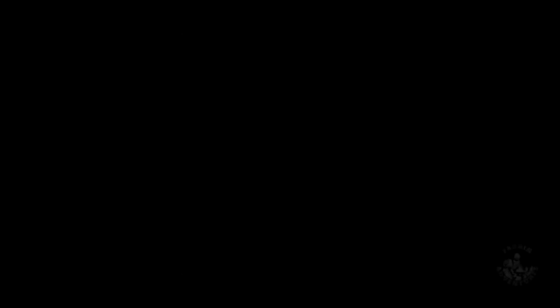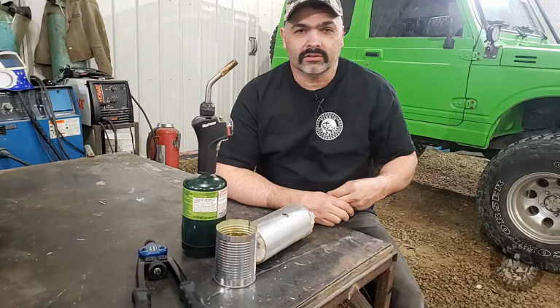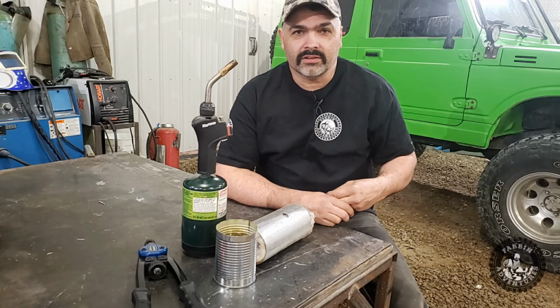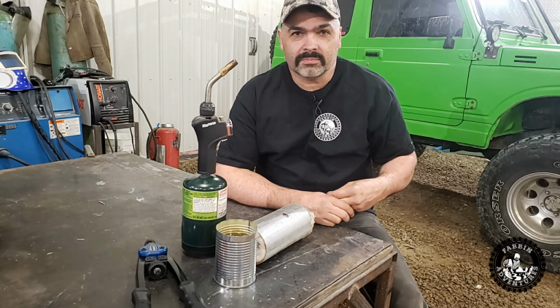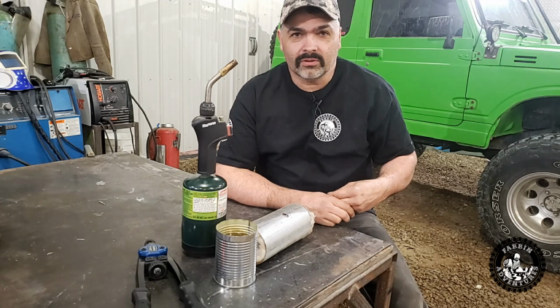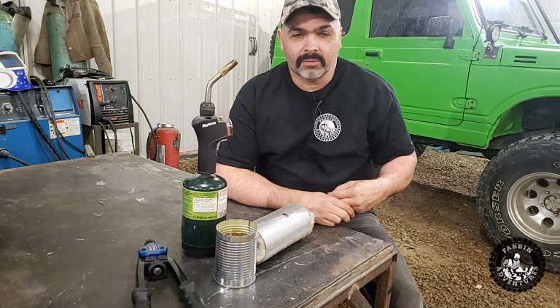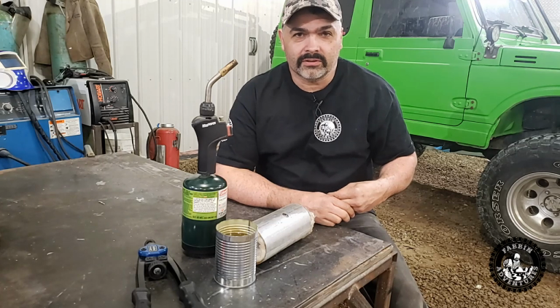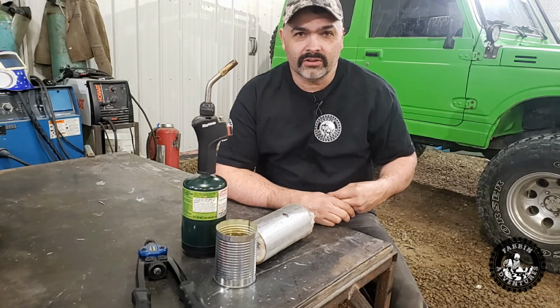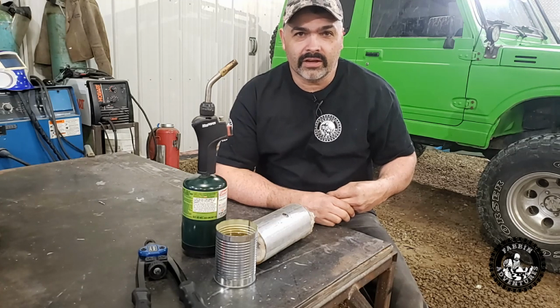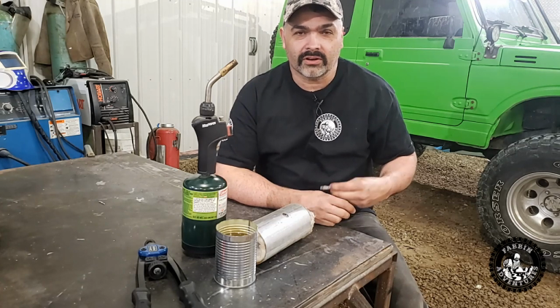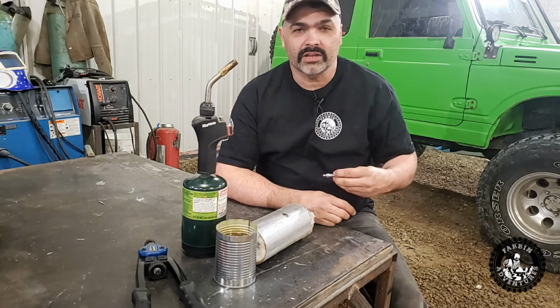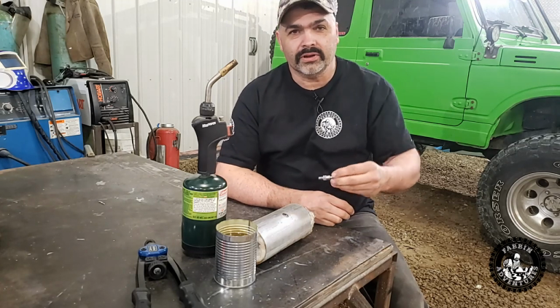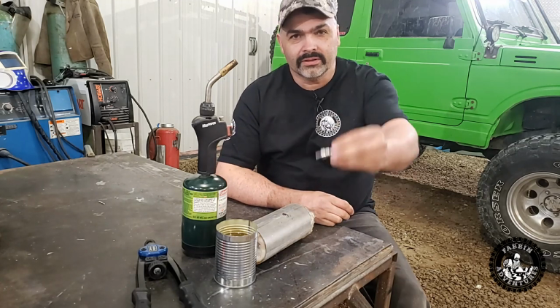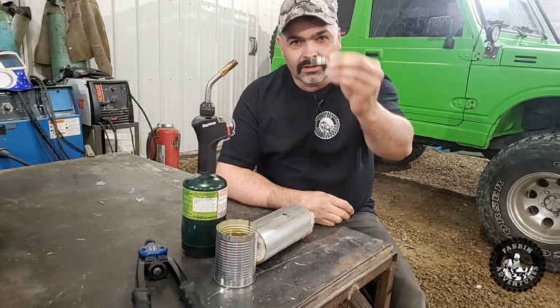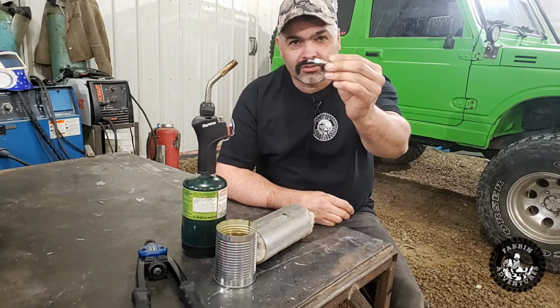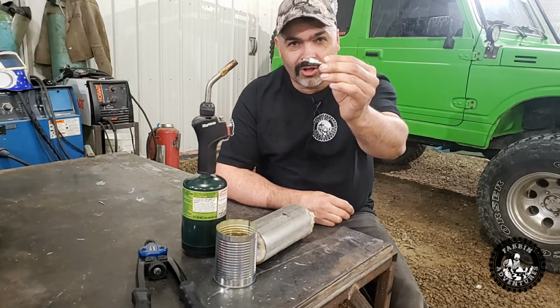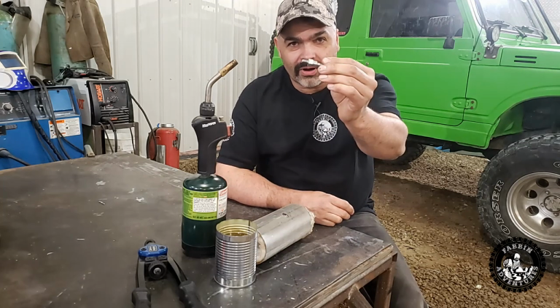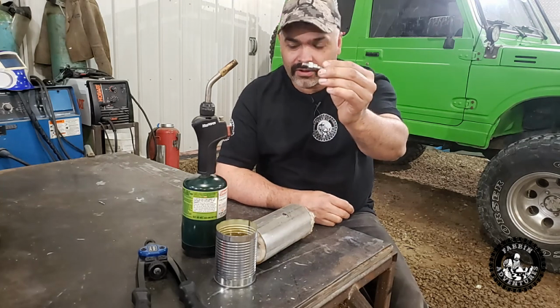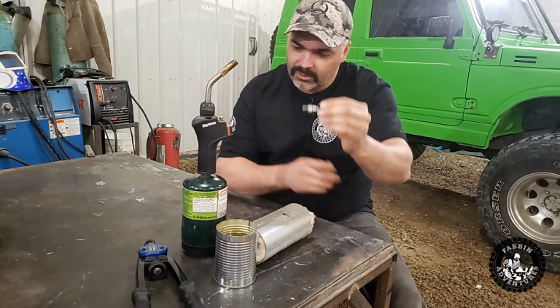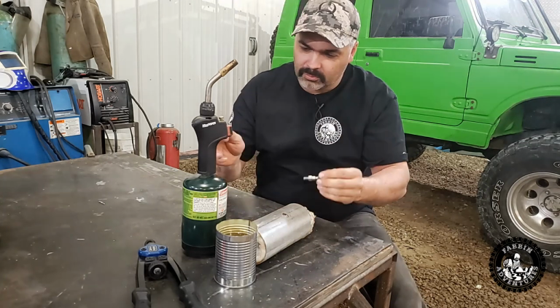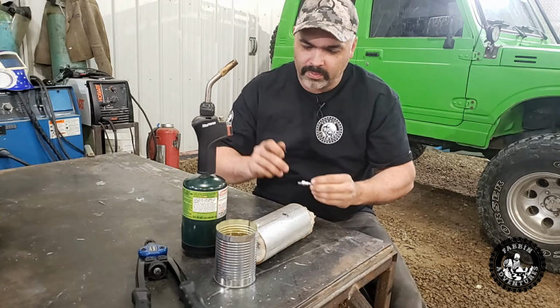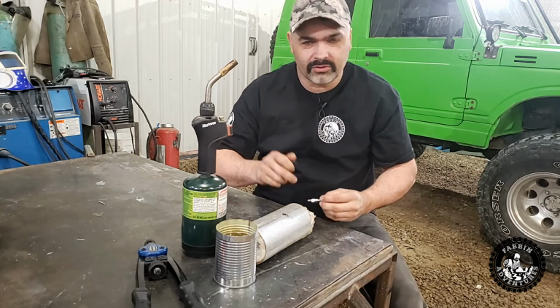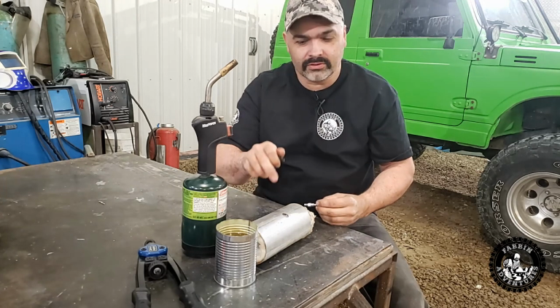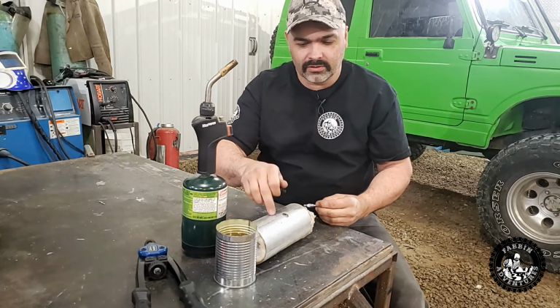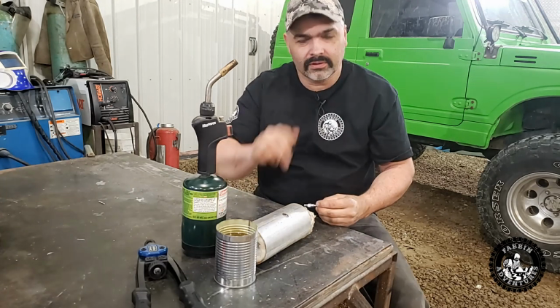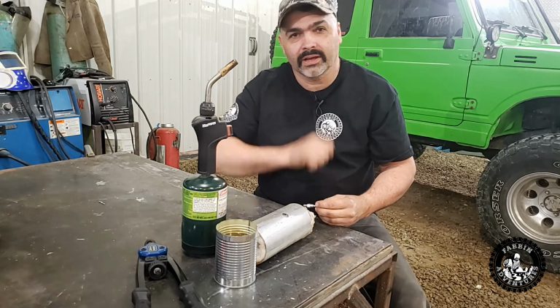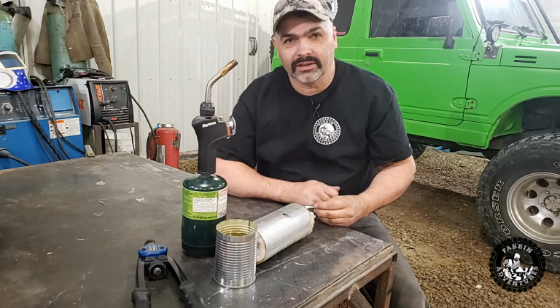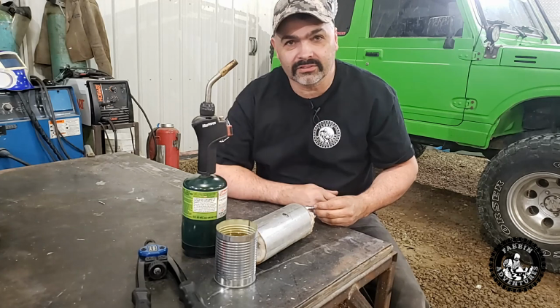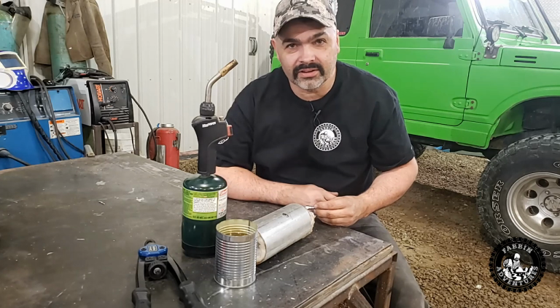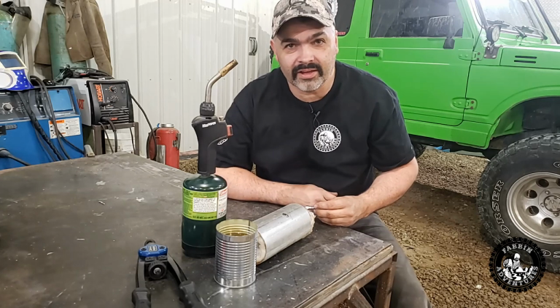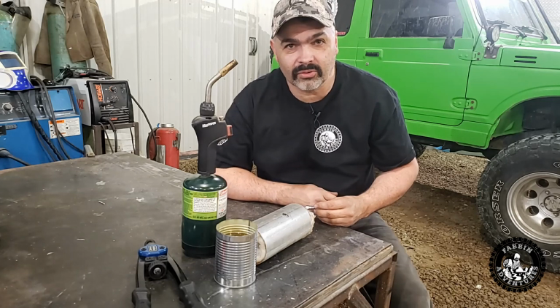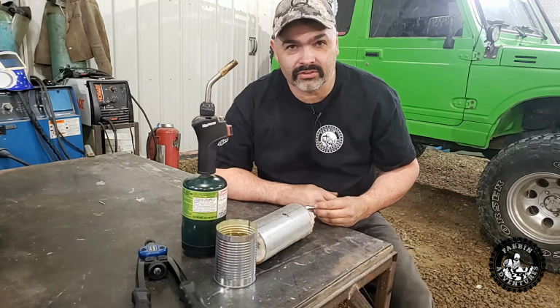On today's episode, I'm going to teach you guys how to heat treat a small part with a propane torch and a little tin can forge.